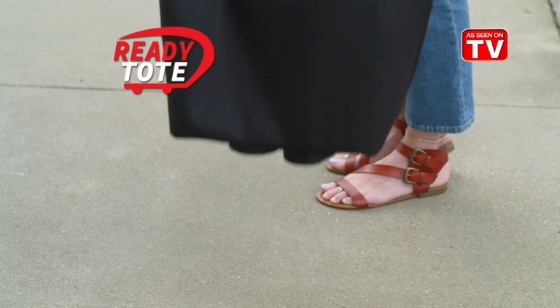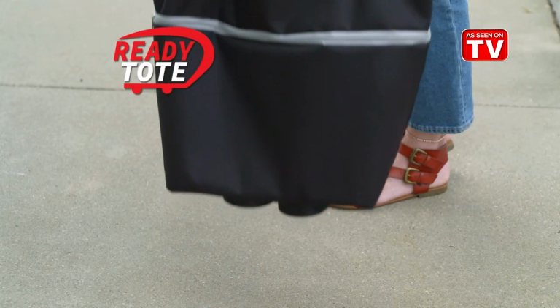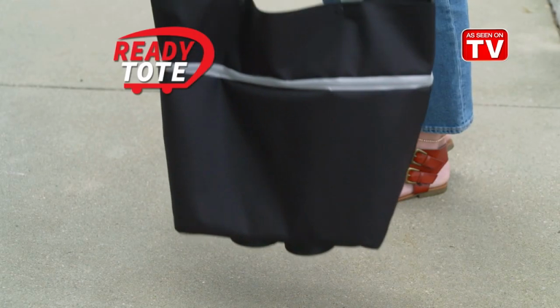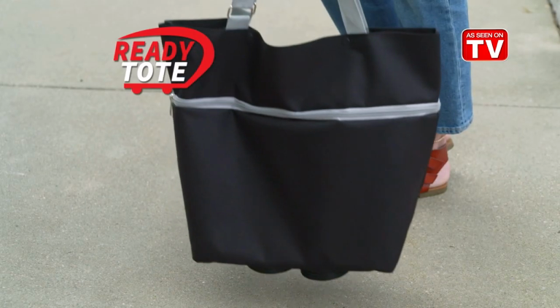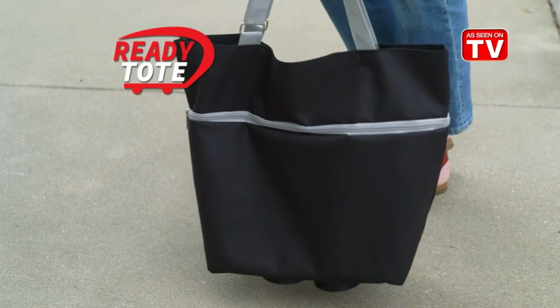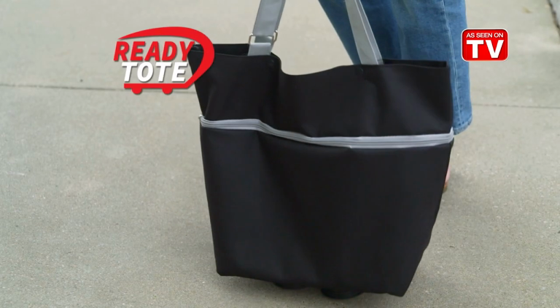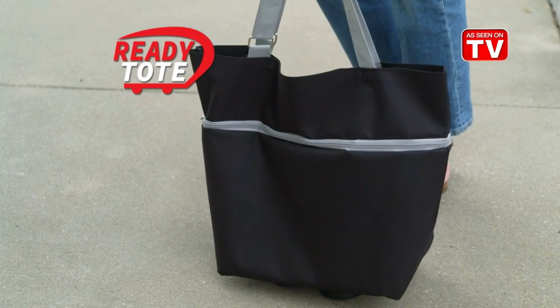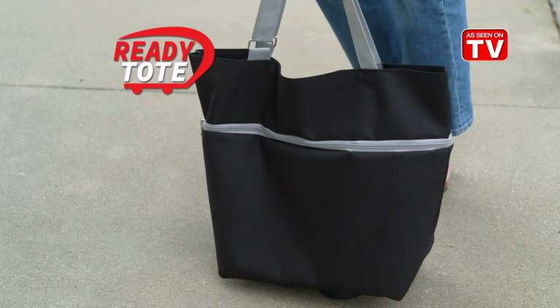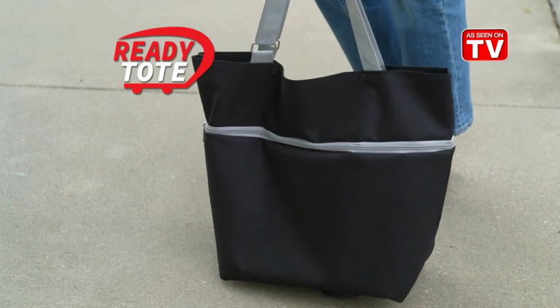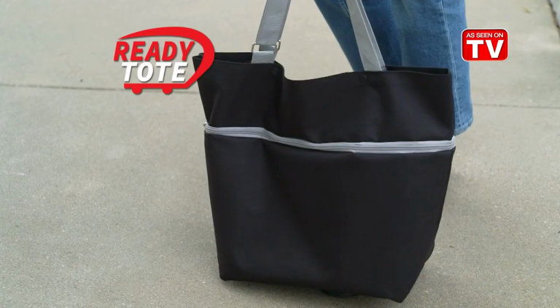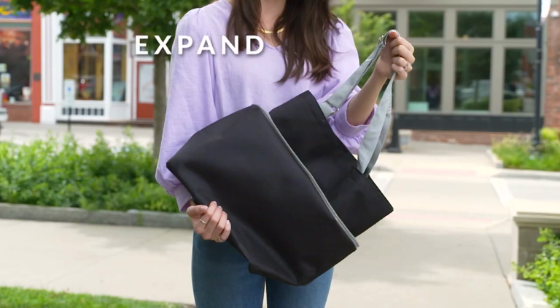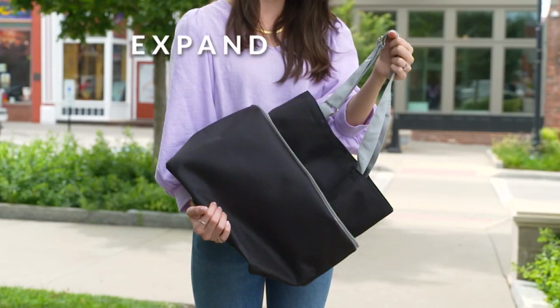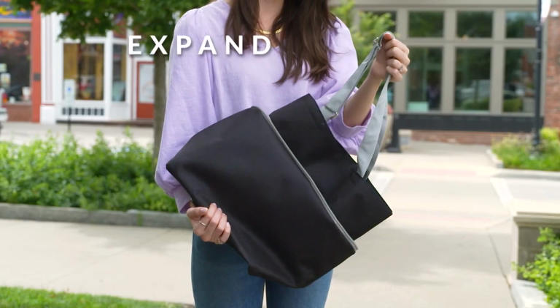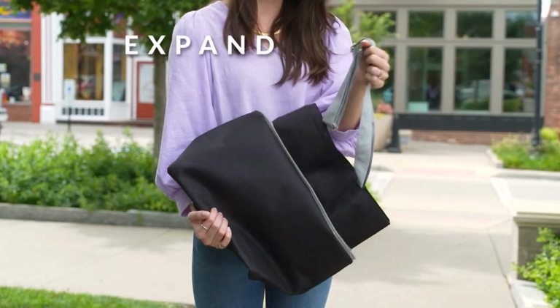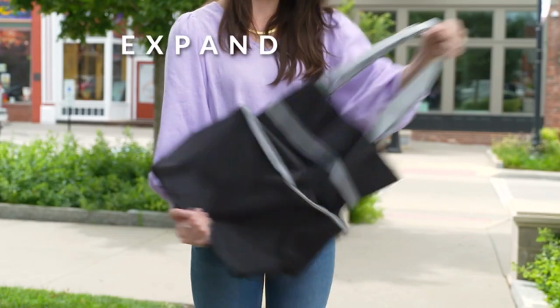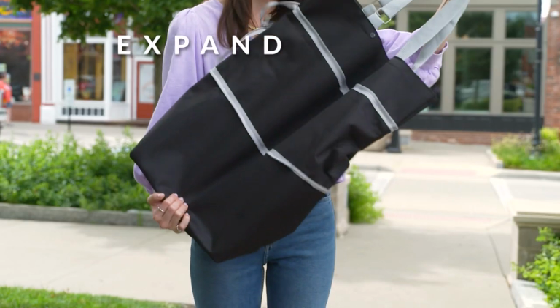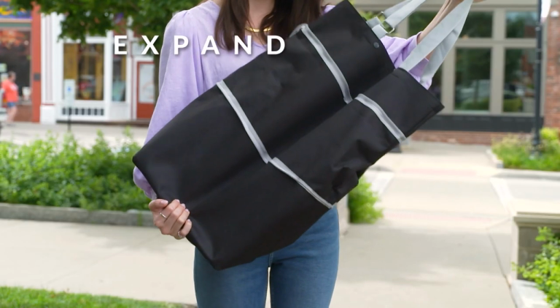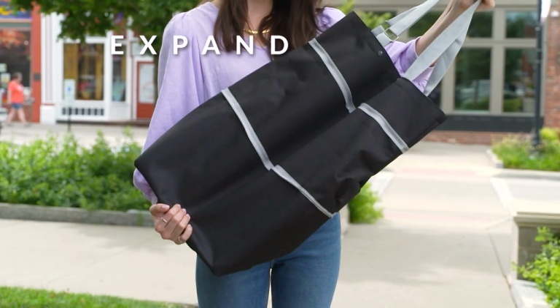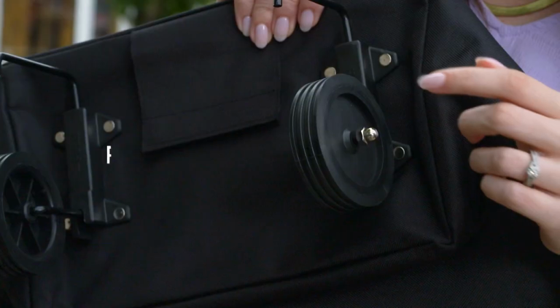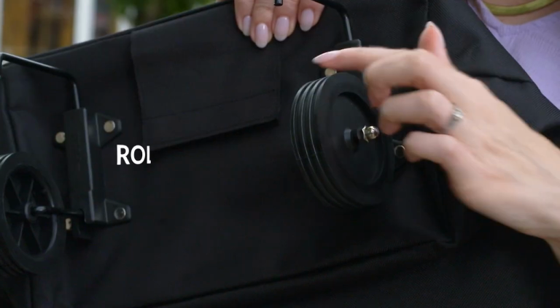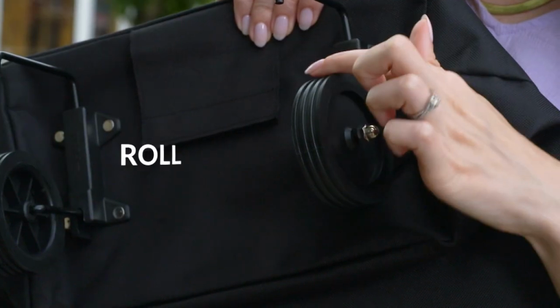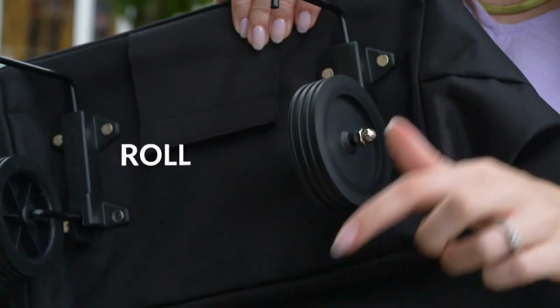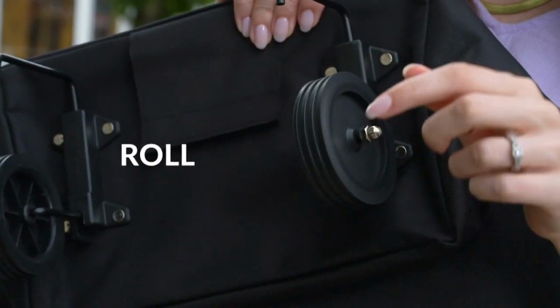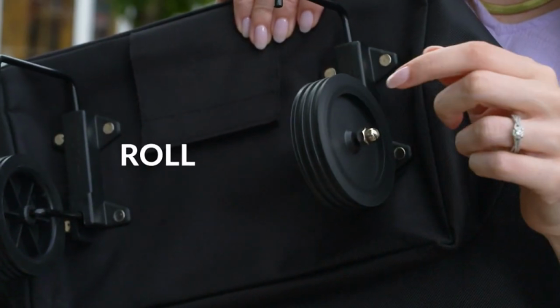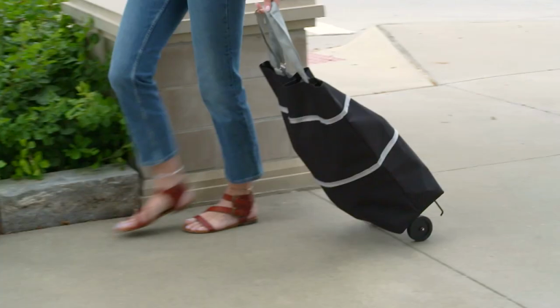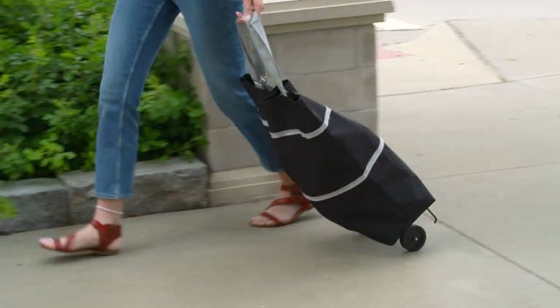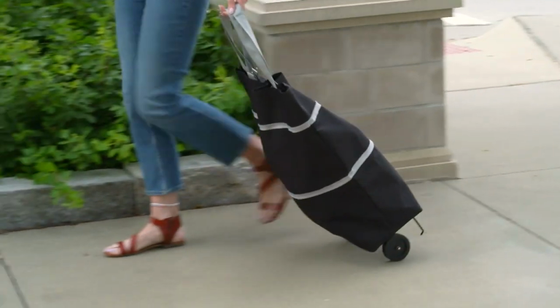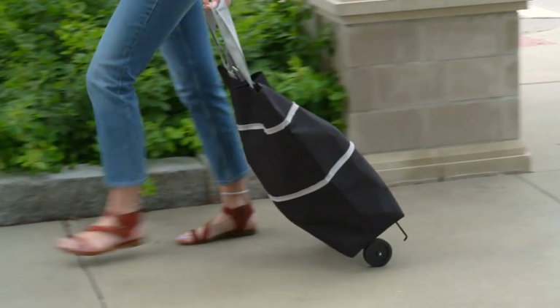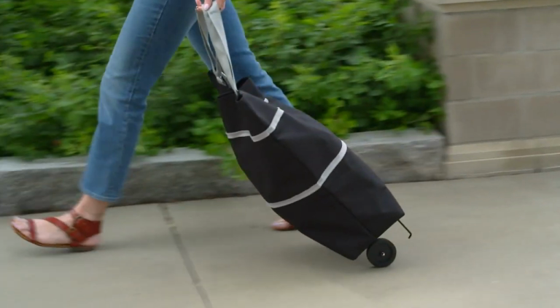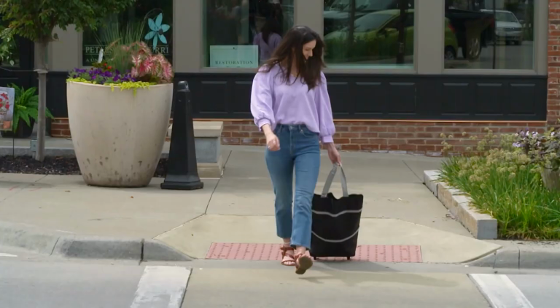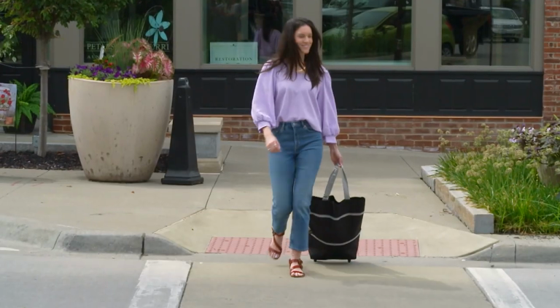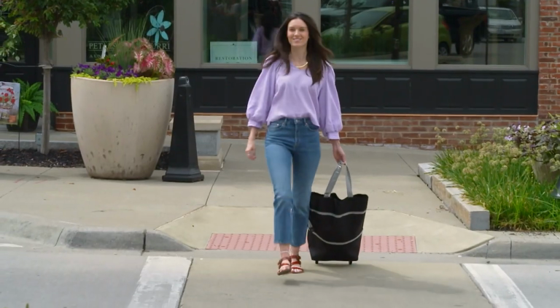Introducing ReadyTote, the versatile tote bag you can expand and then roll whenever it gets too heavy to carry.